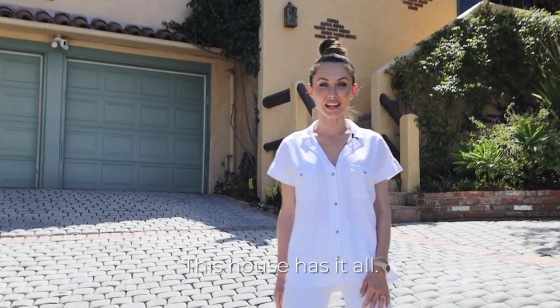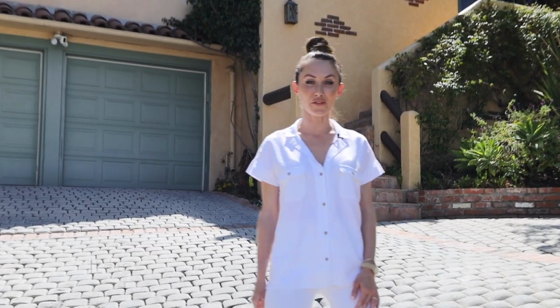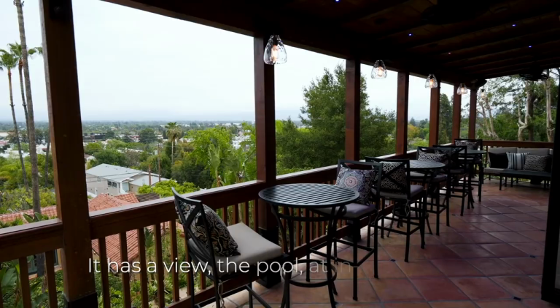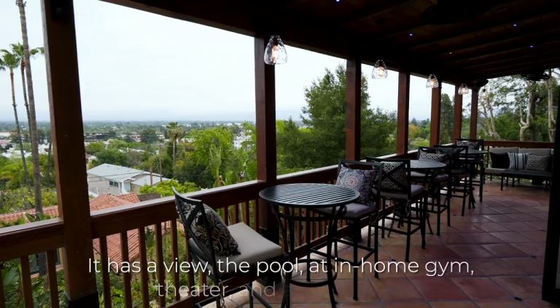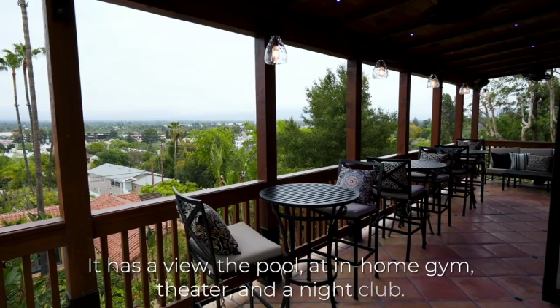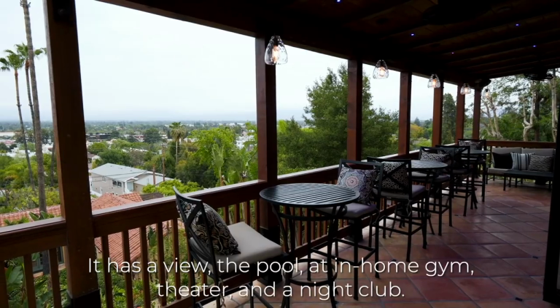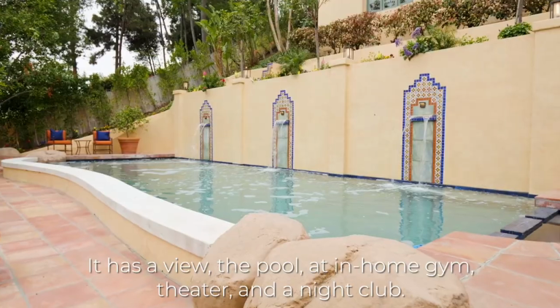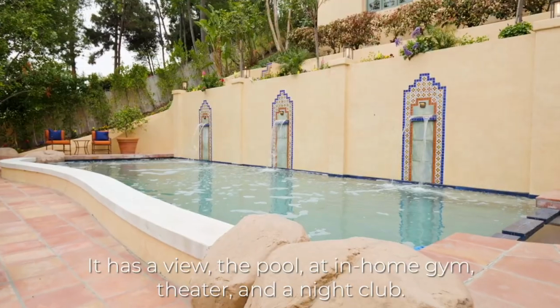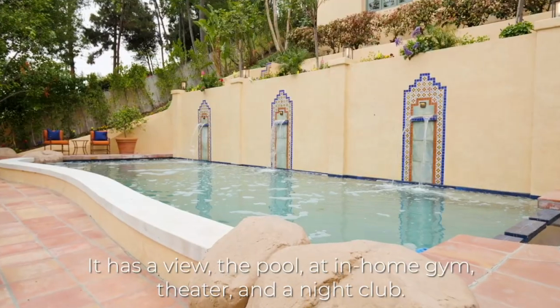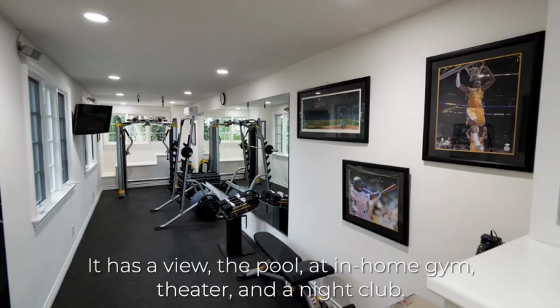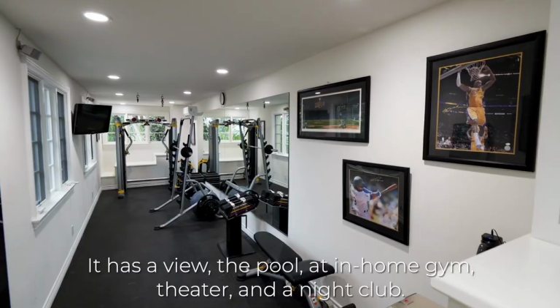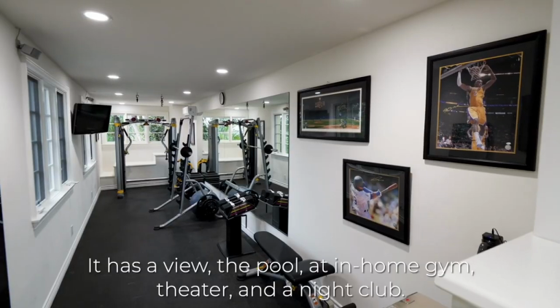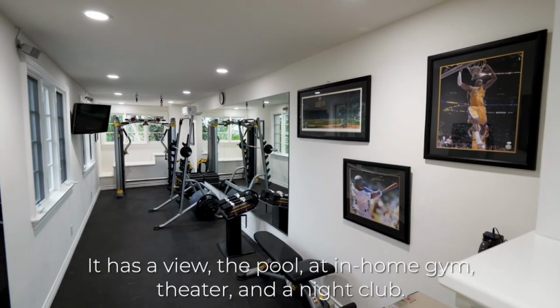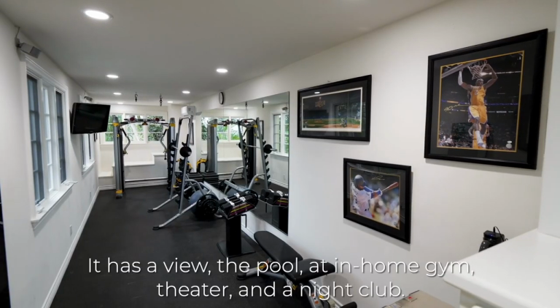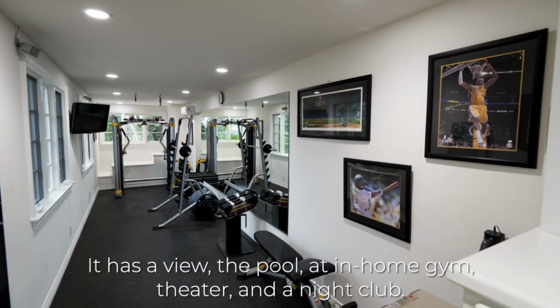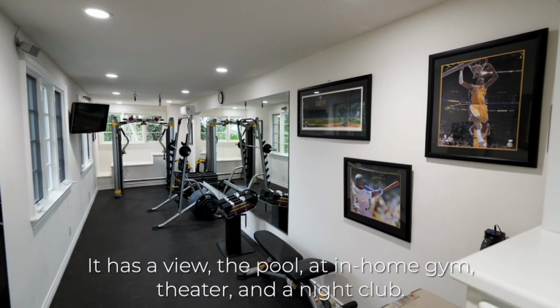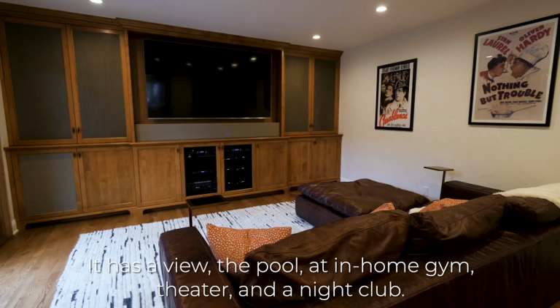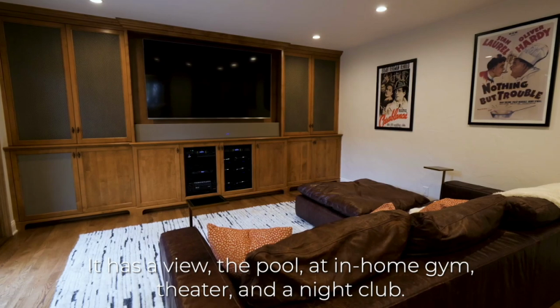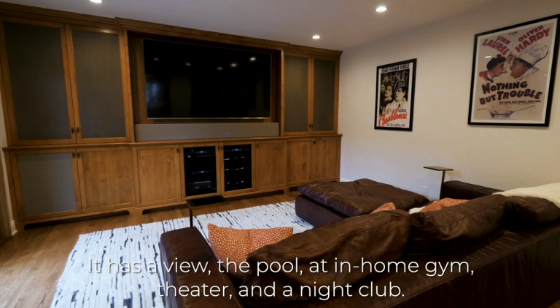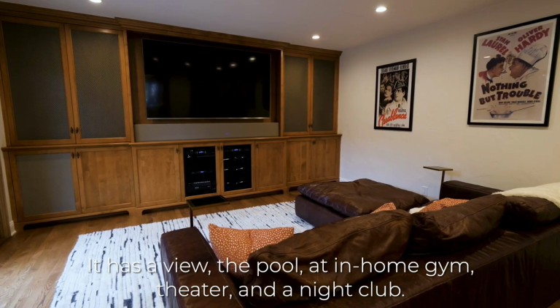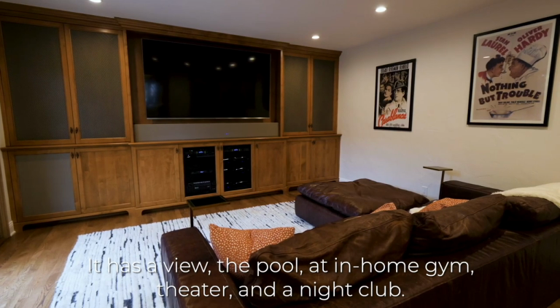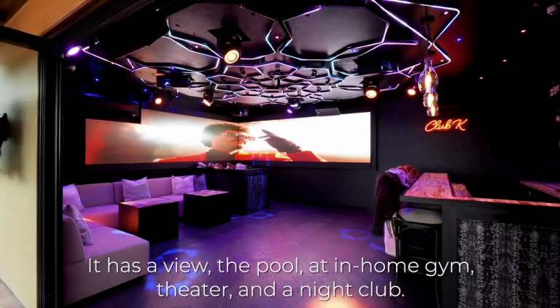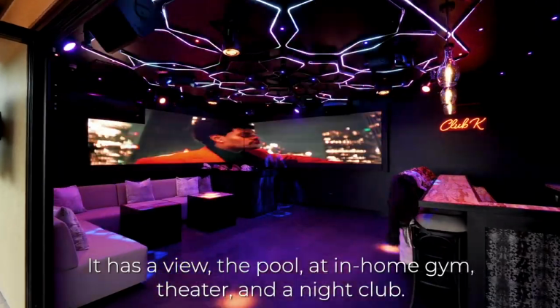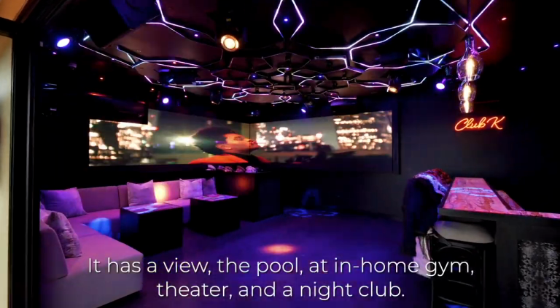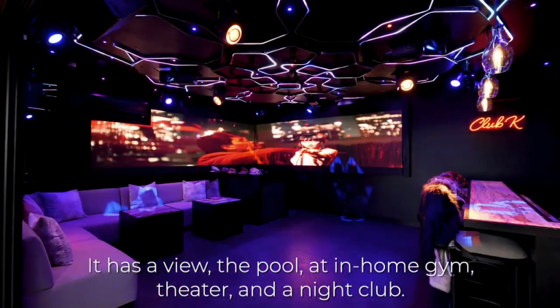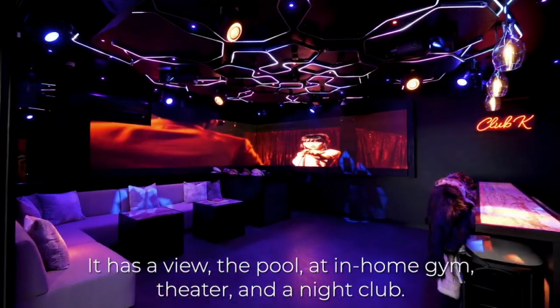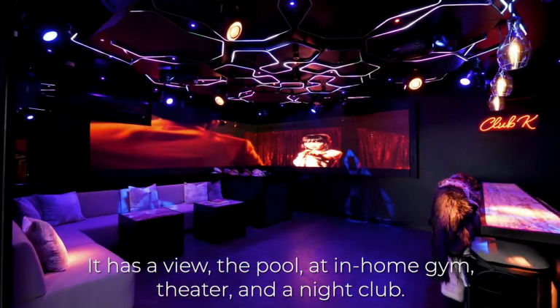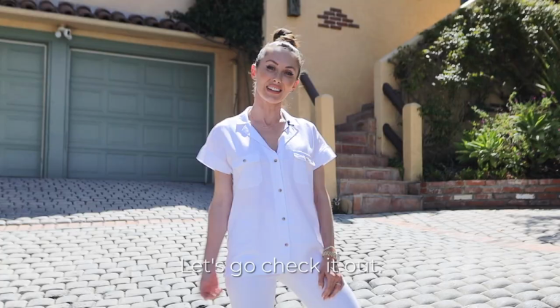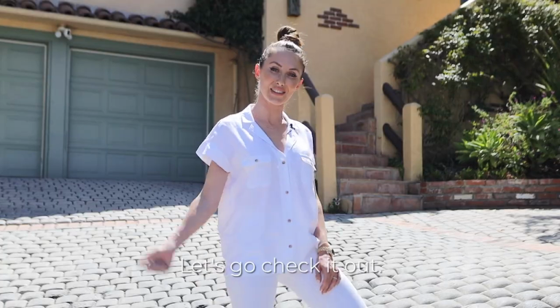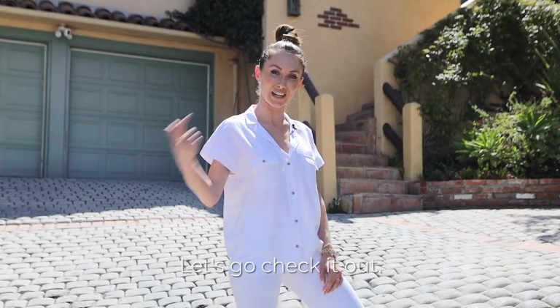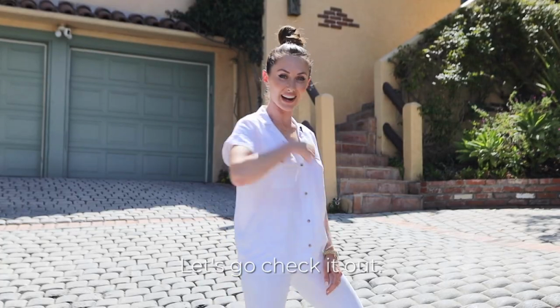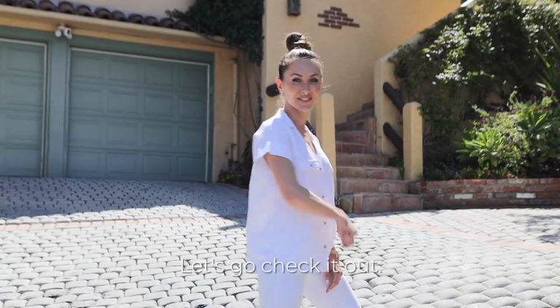It has a view, the pool, an in-home gym, theater, and a nightclub. Let's go check it out.